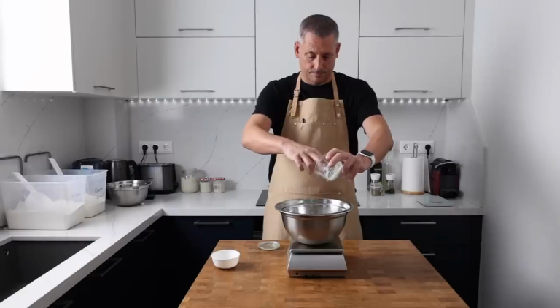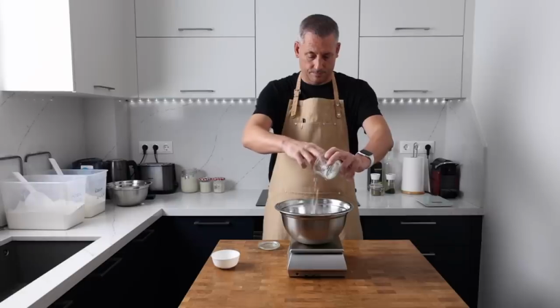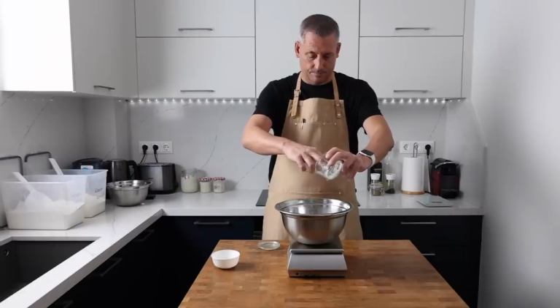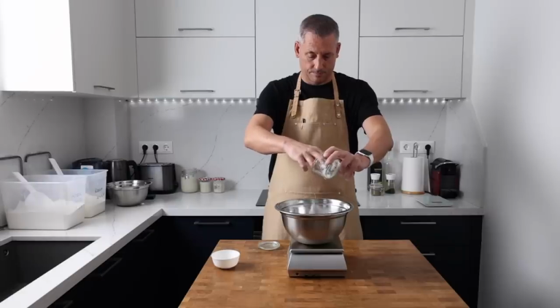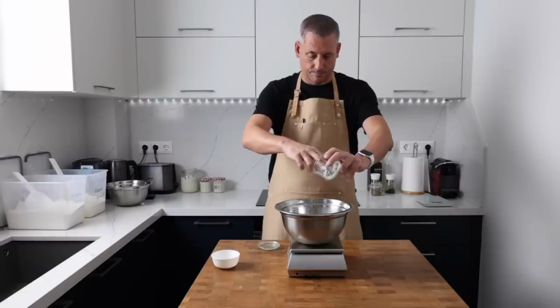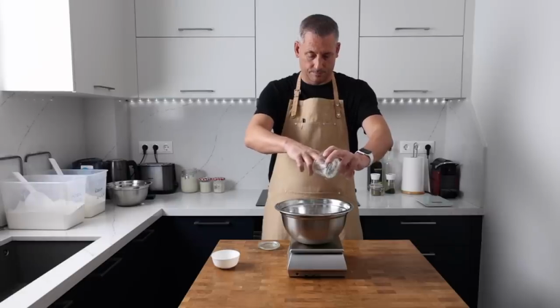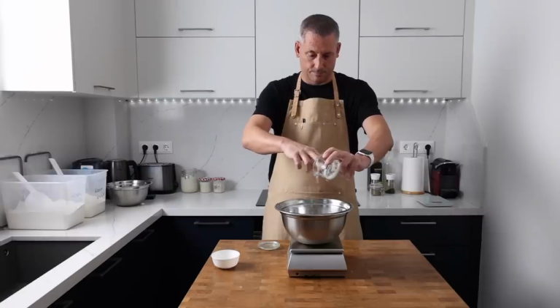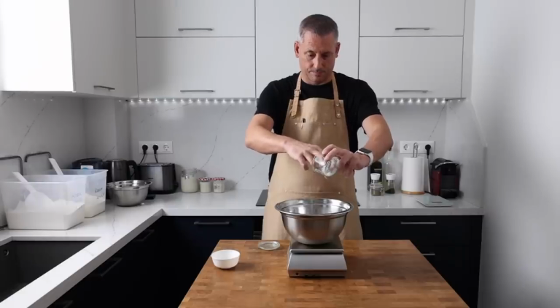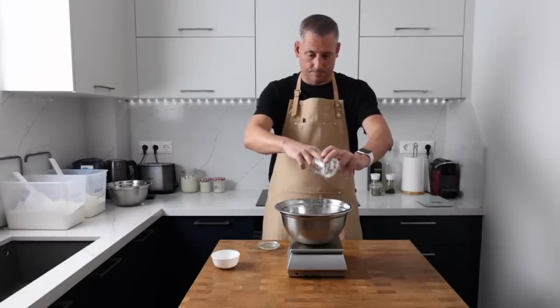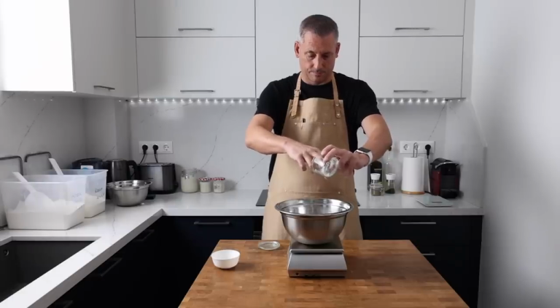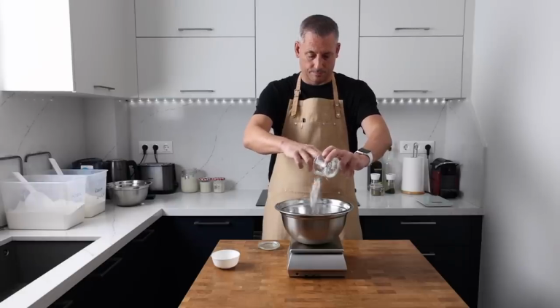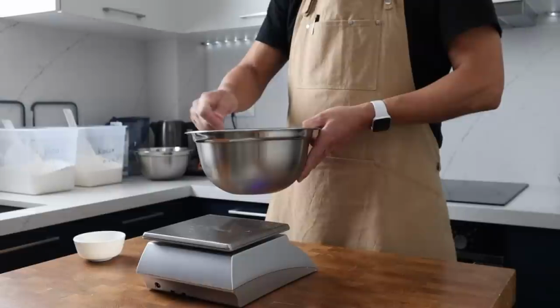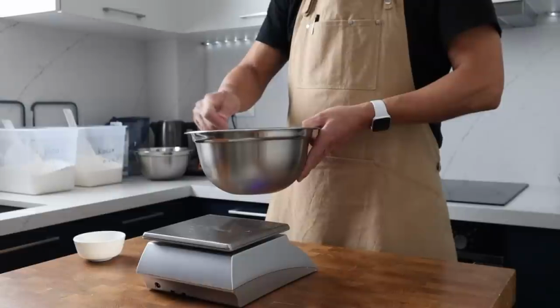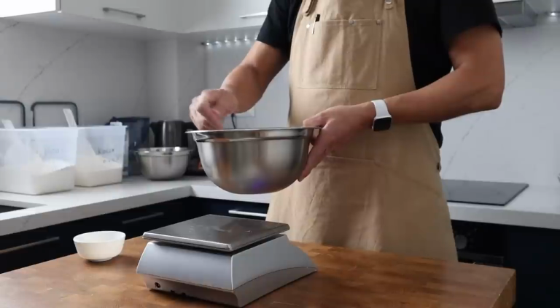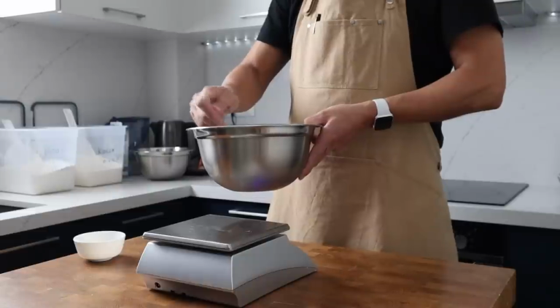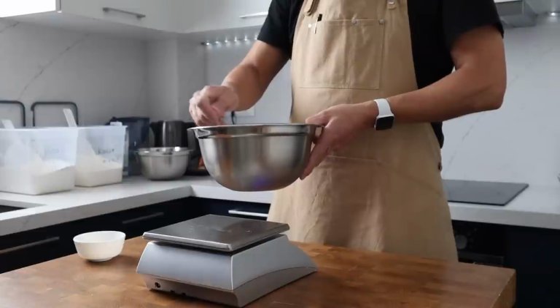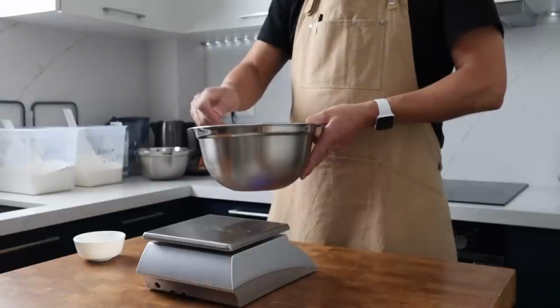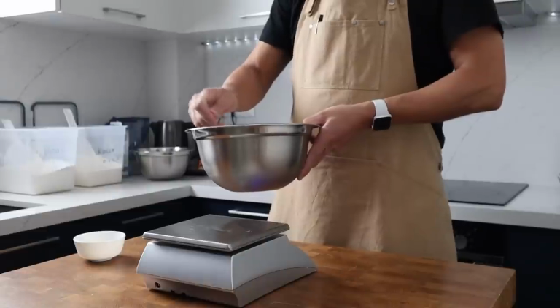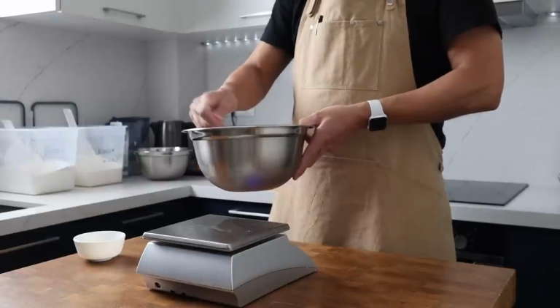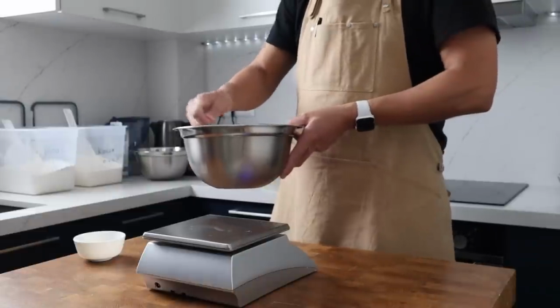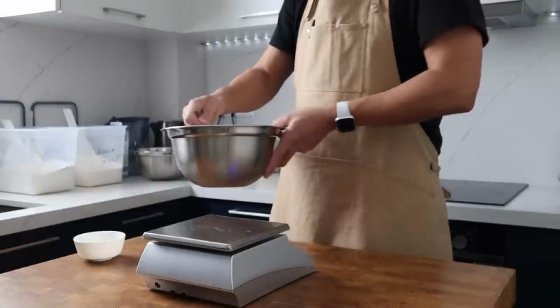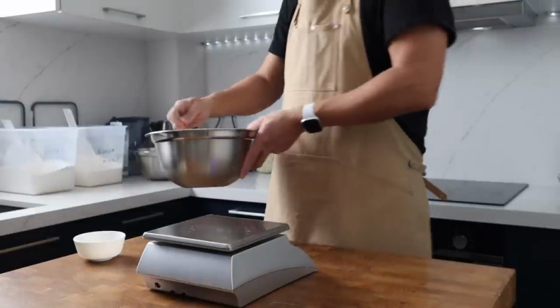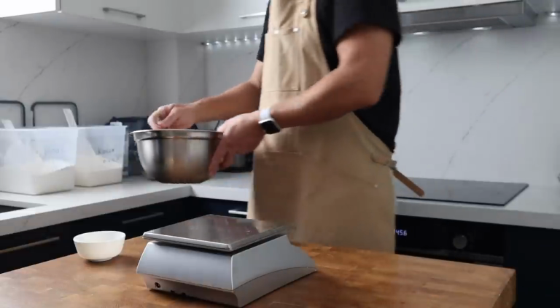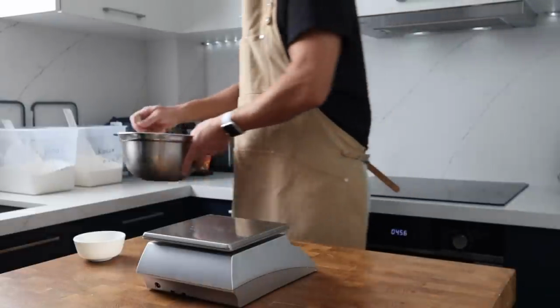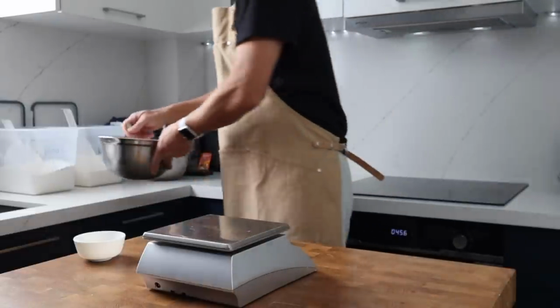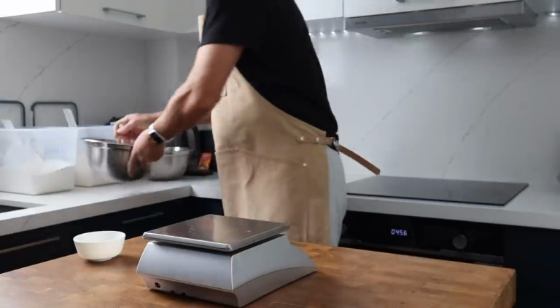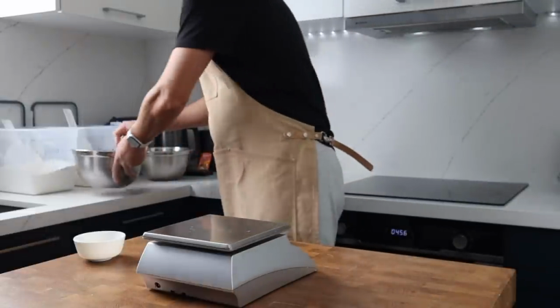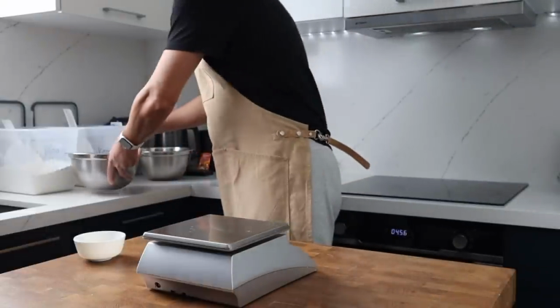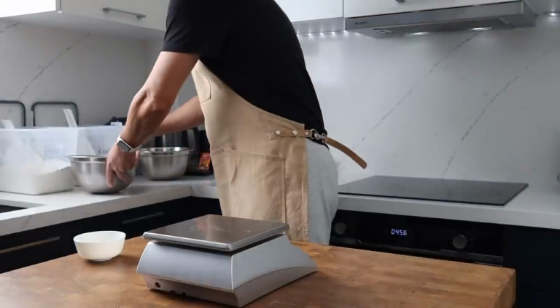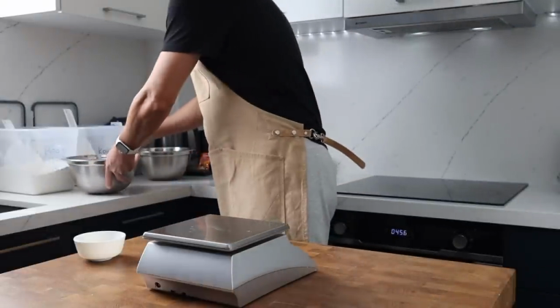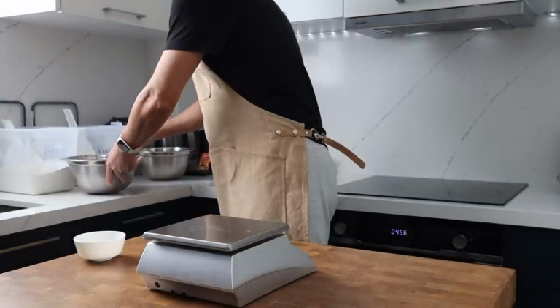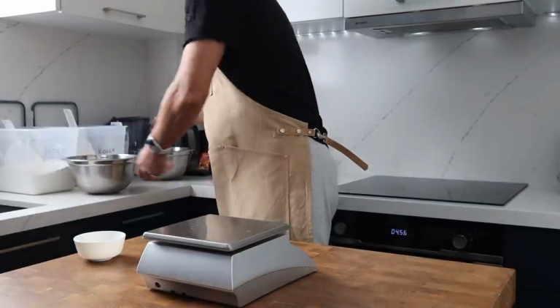Next up we've got 20 grams of salt. This is going to get a quick stir and I'm going to set this bowl to one side while the salt dissolves.